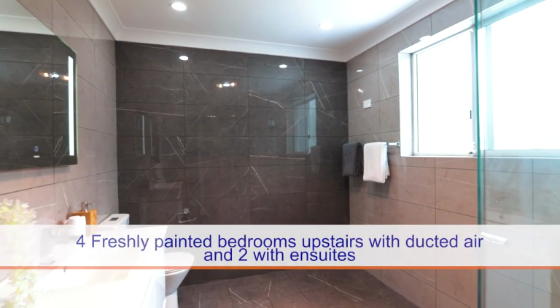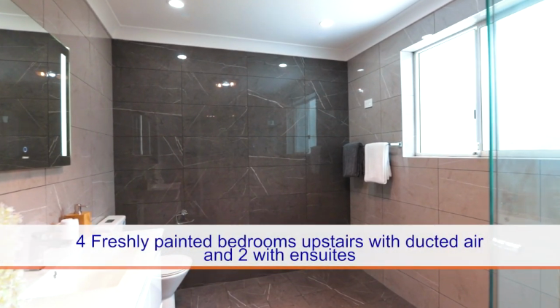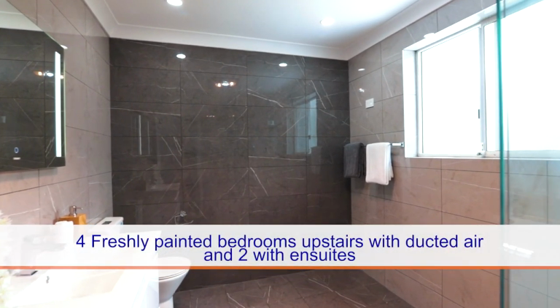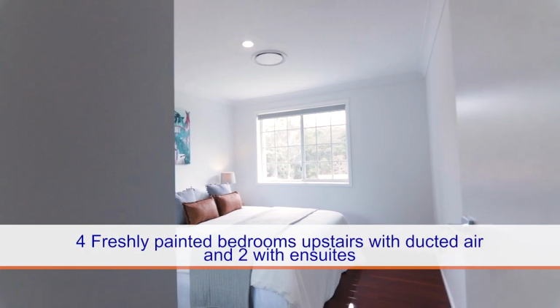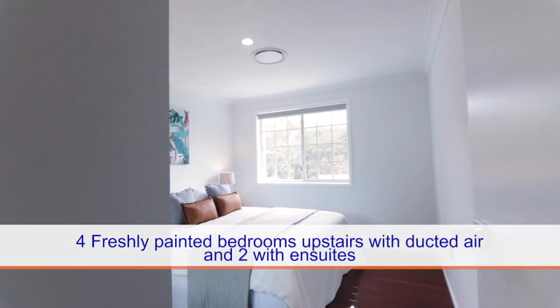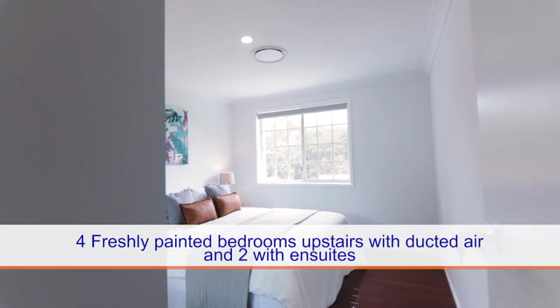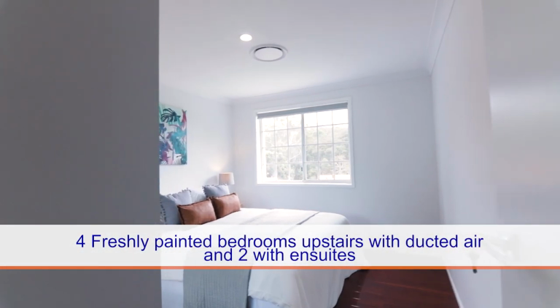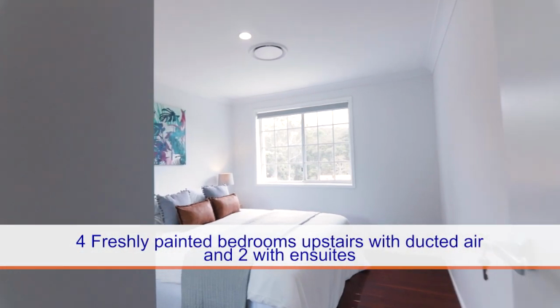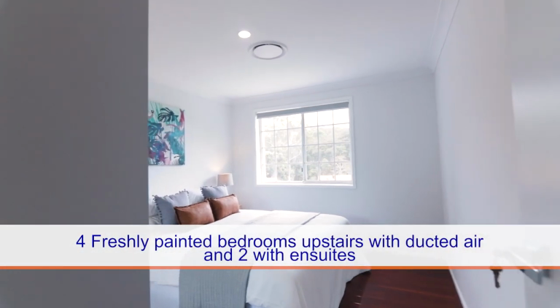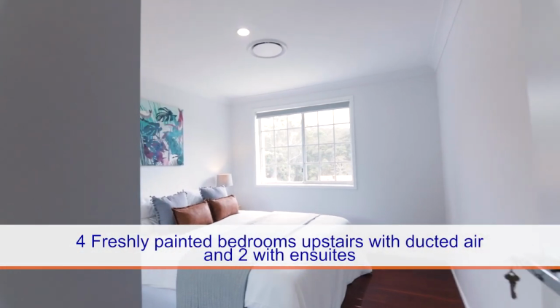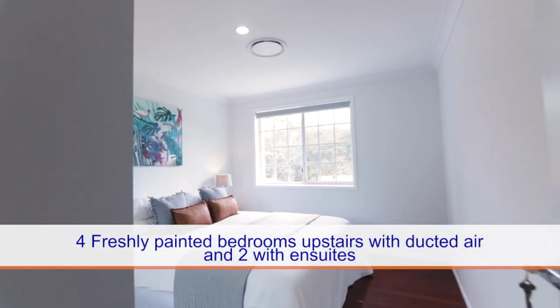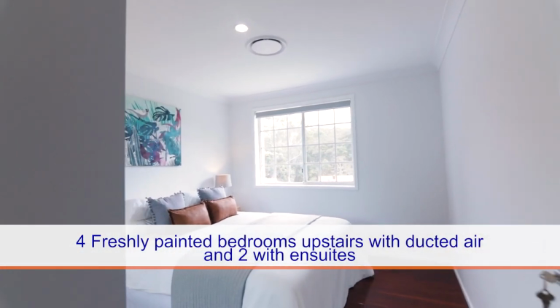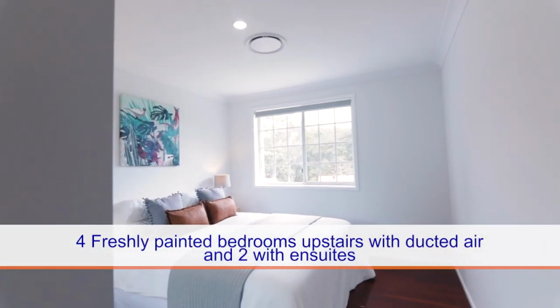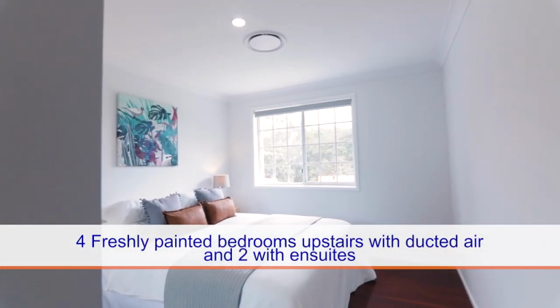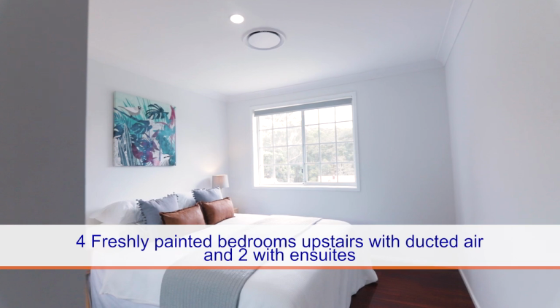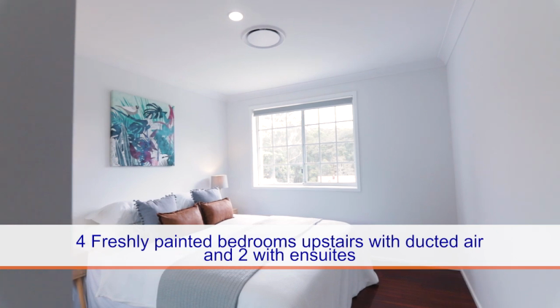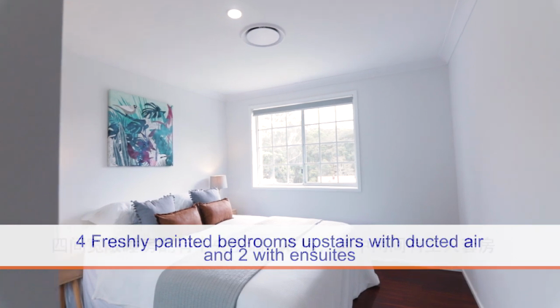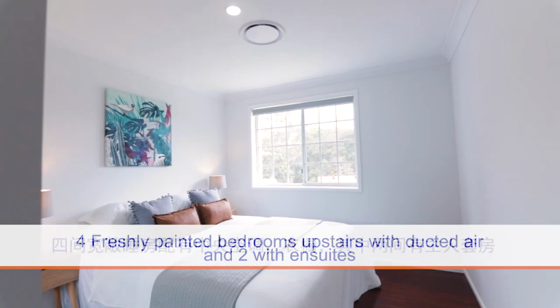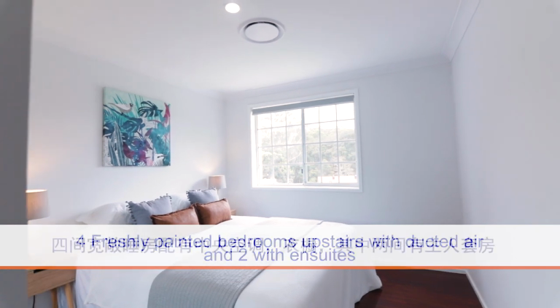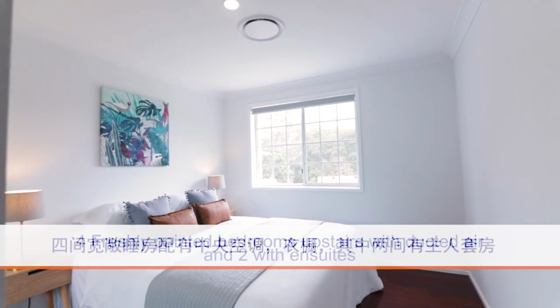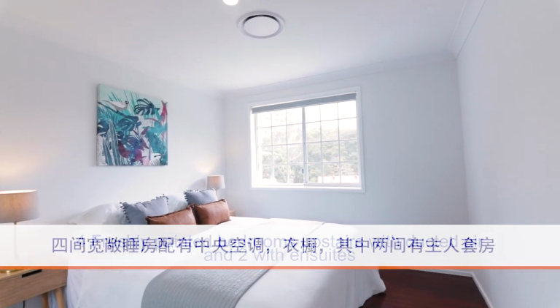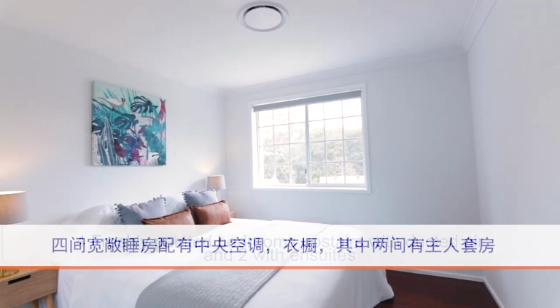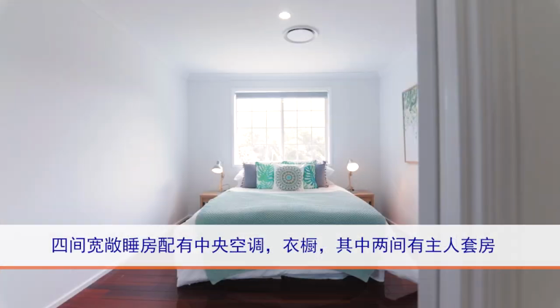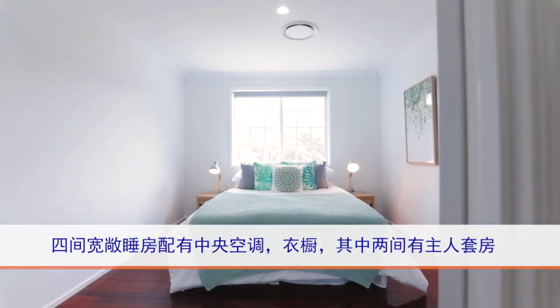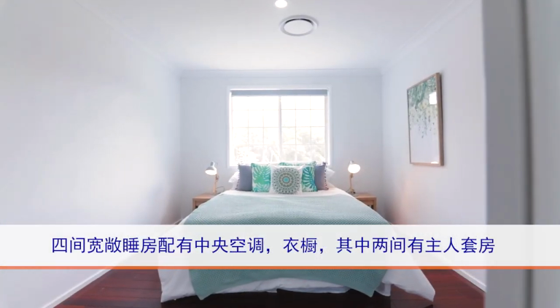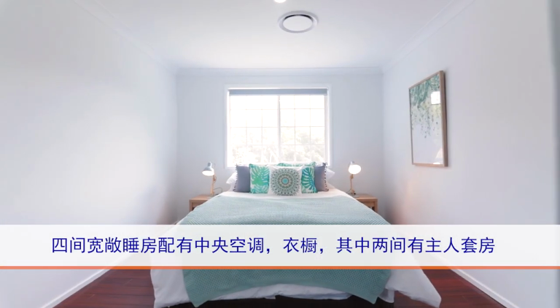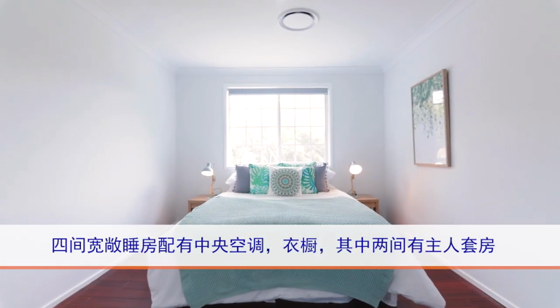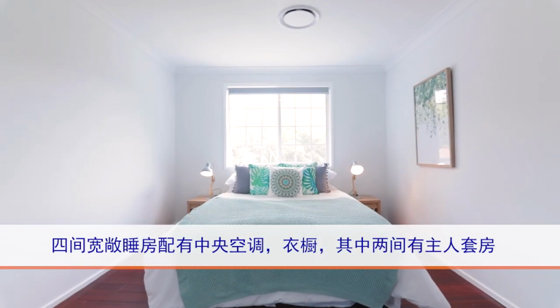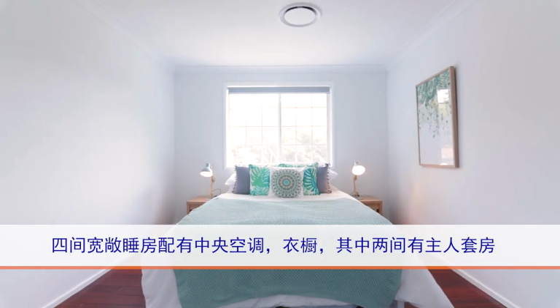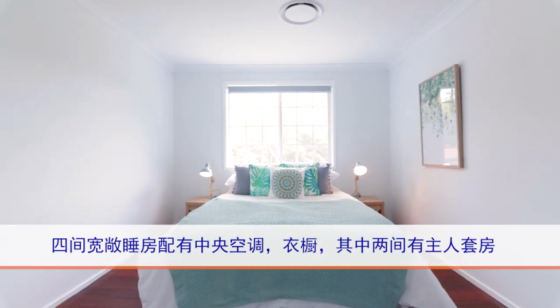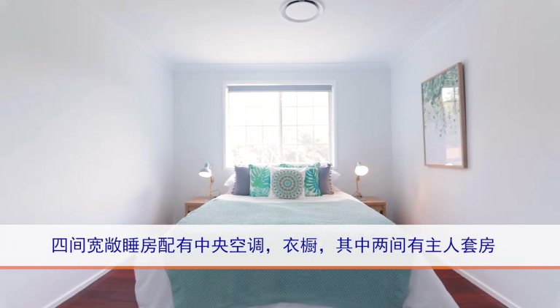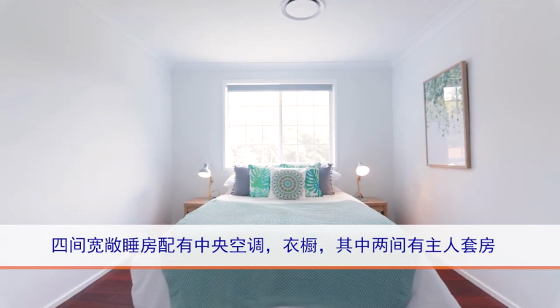The four spacious bedrooms upstairs are freshly painted and two are complete with modern en-suites.